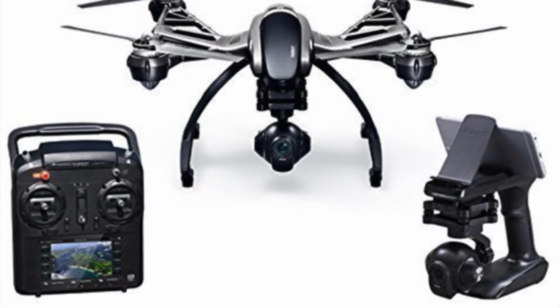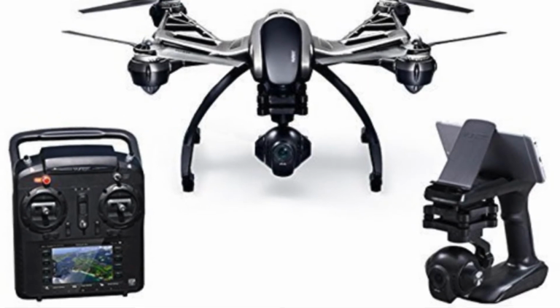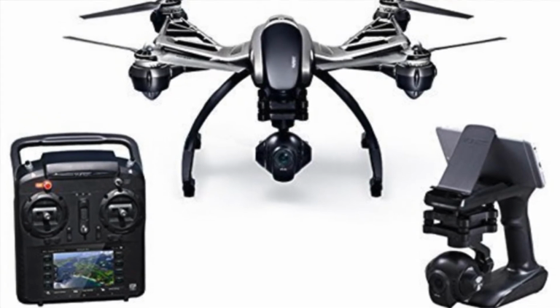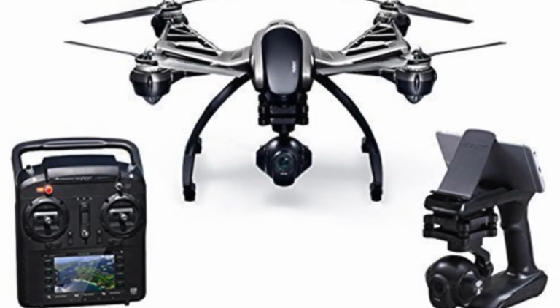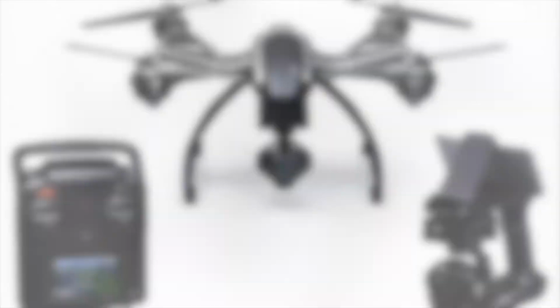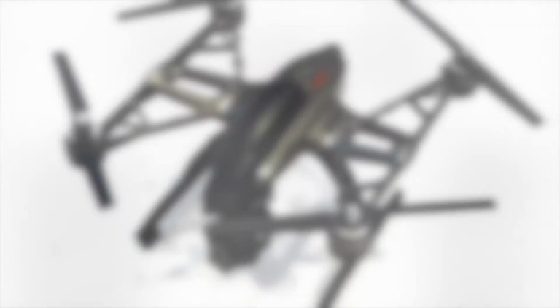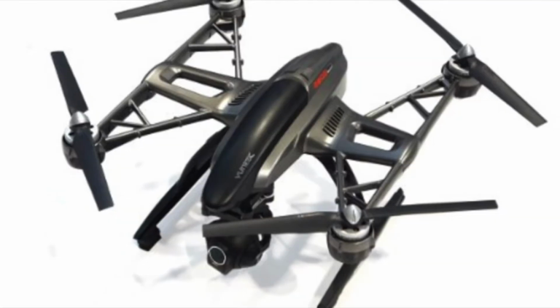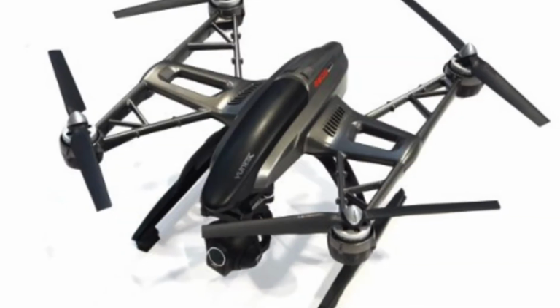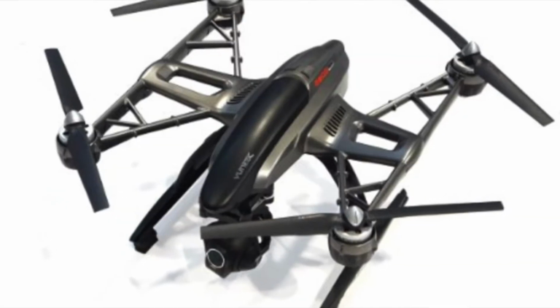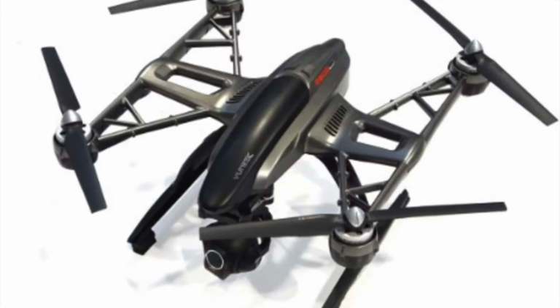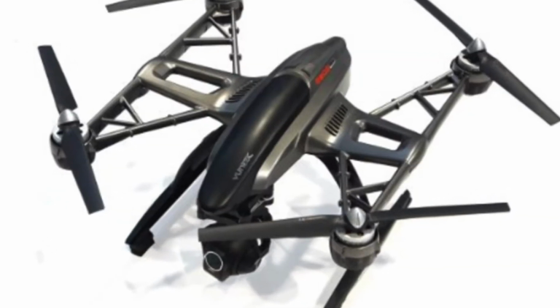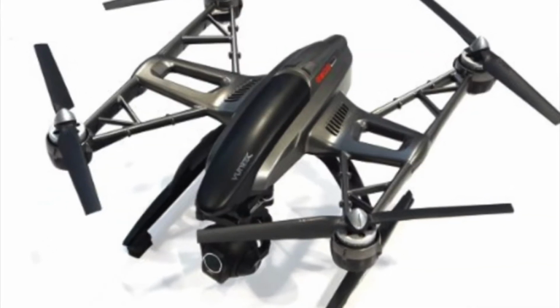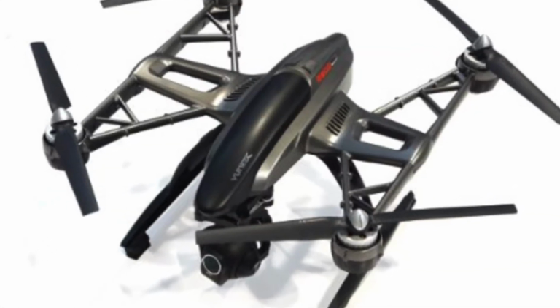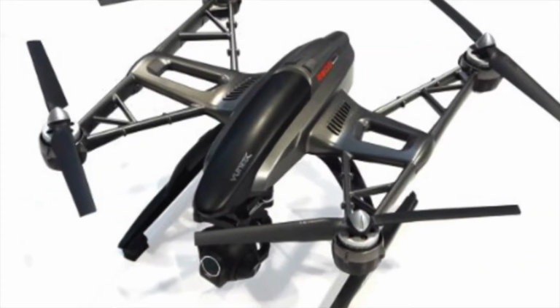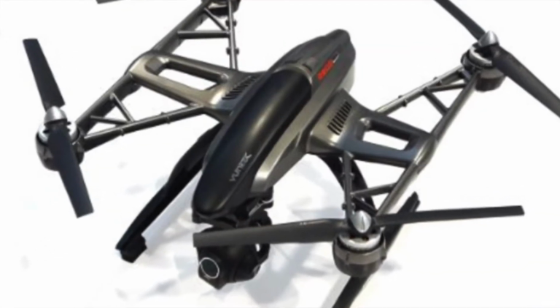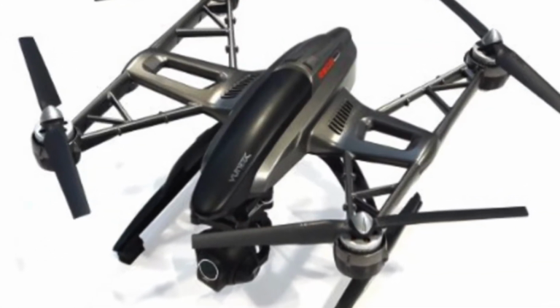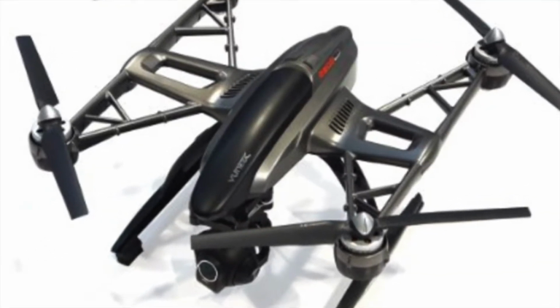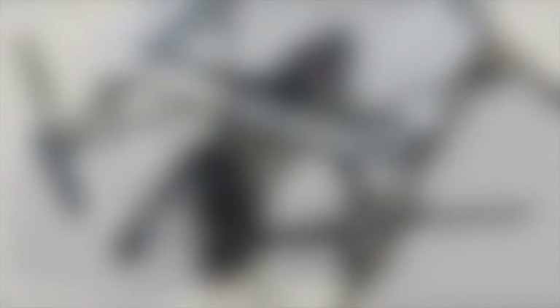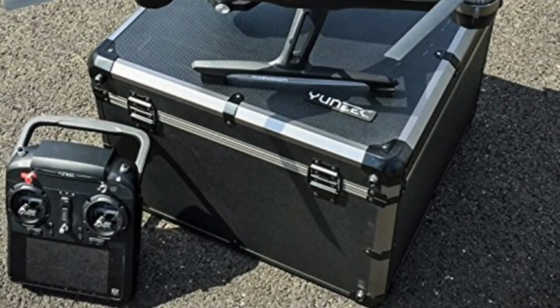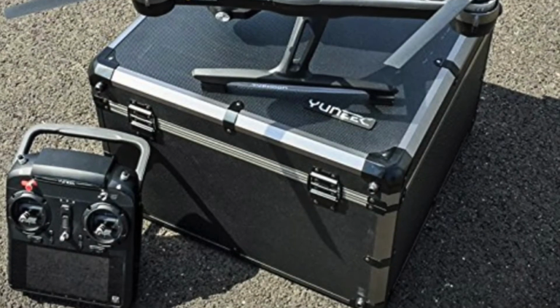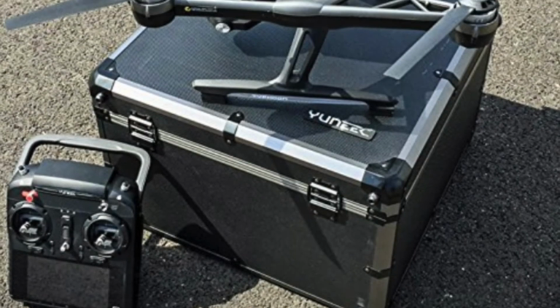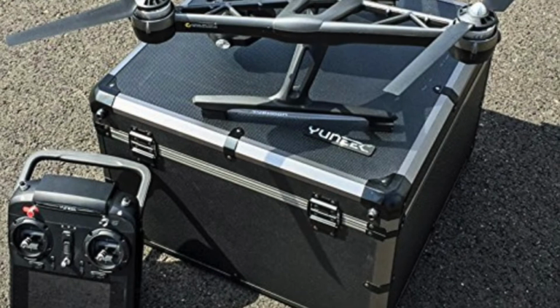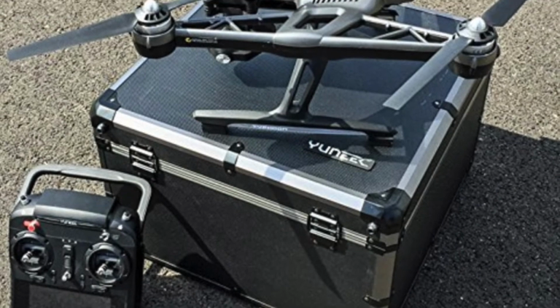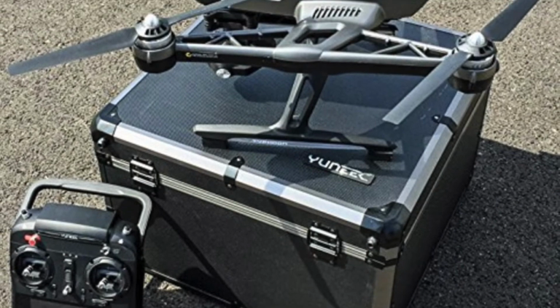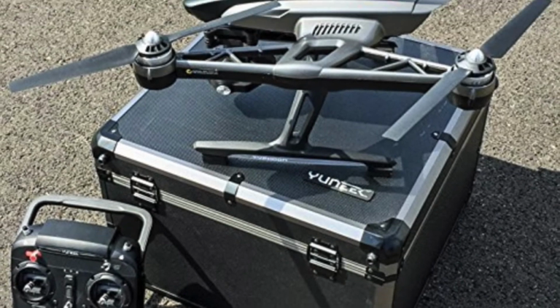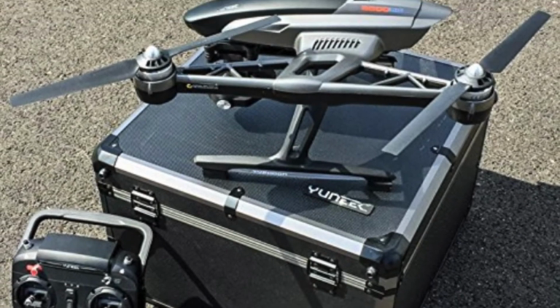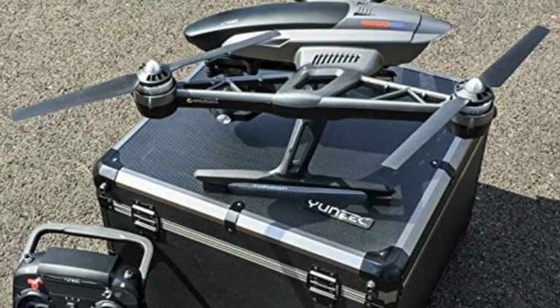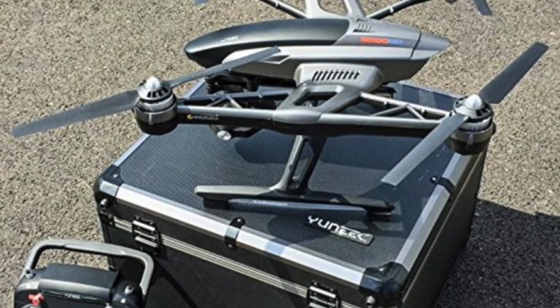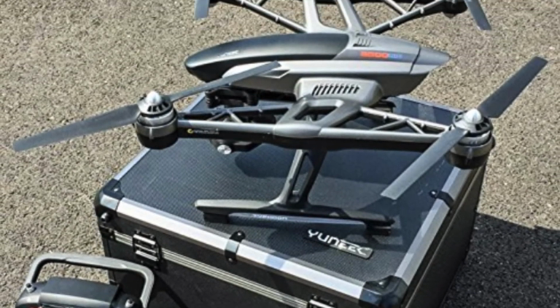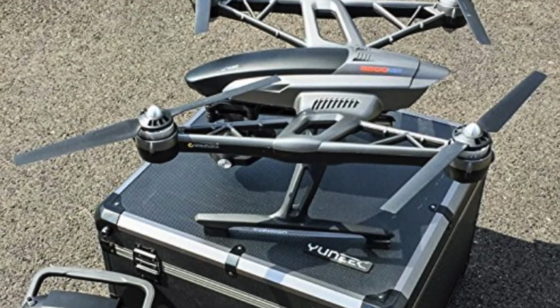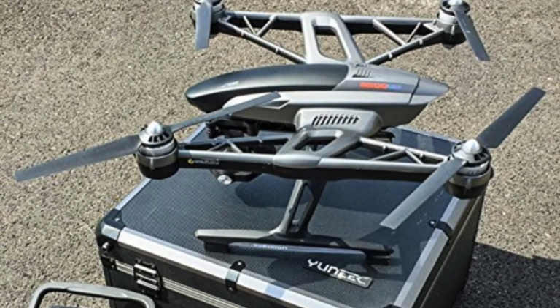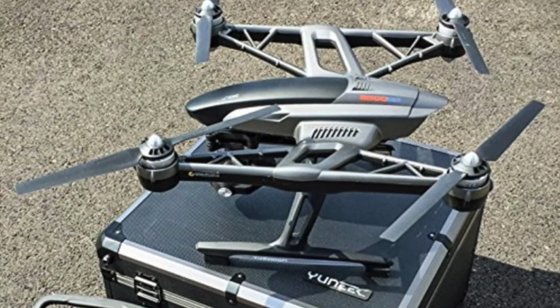The battery life is up to 25 minutes, so you can double that with an extra battery. So if you're not into the Phantom 3, the Q500 Typhoon is a very good alternative.